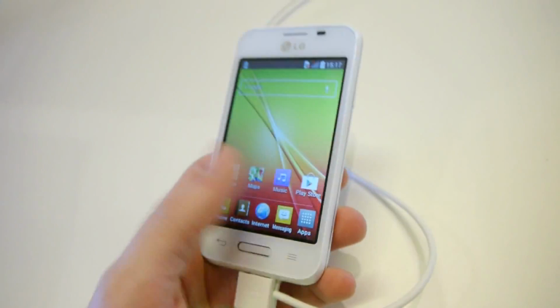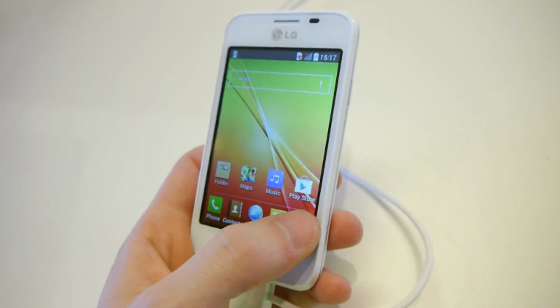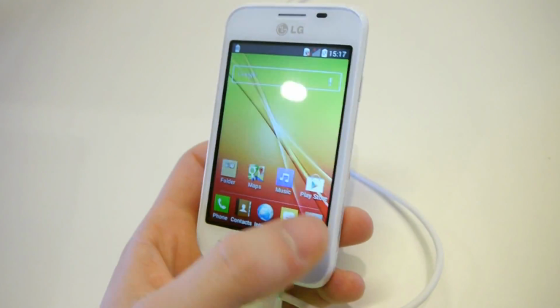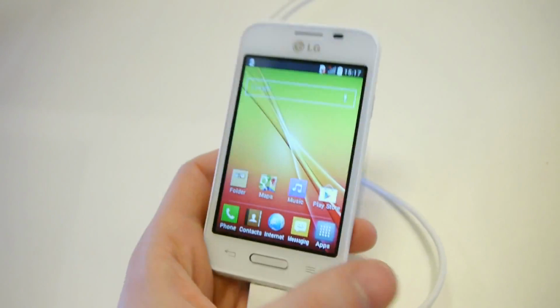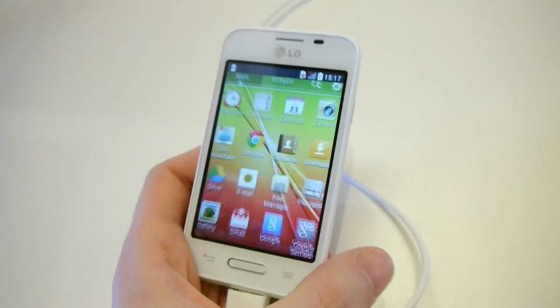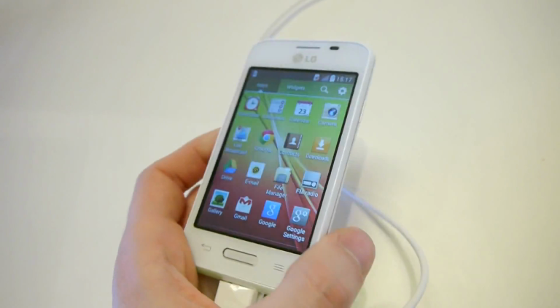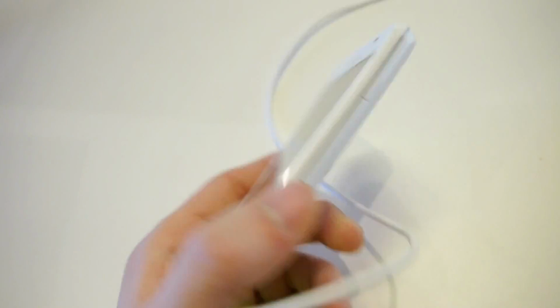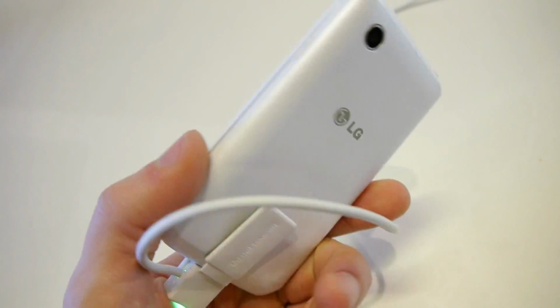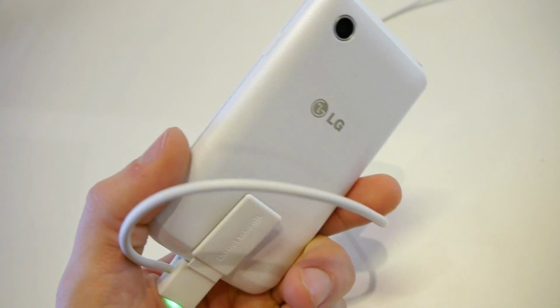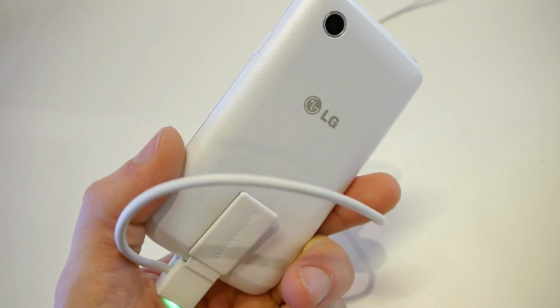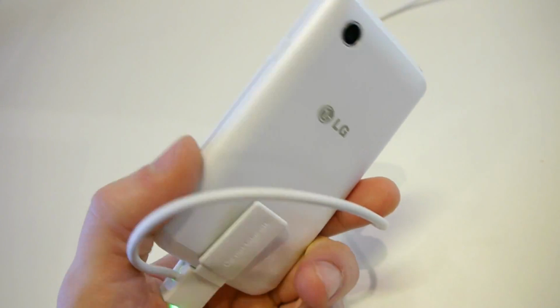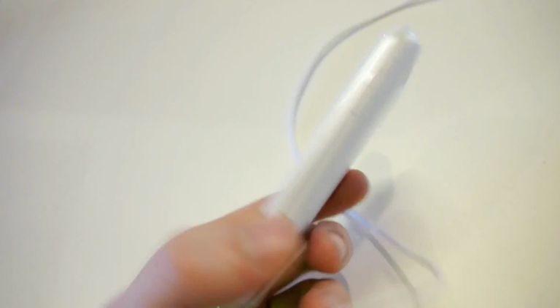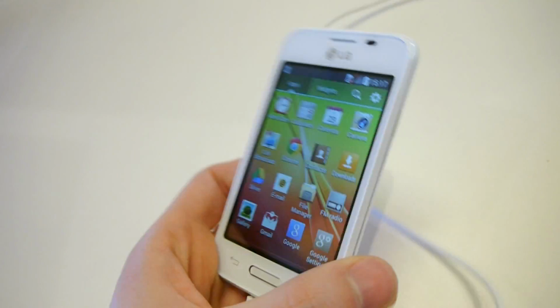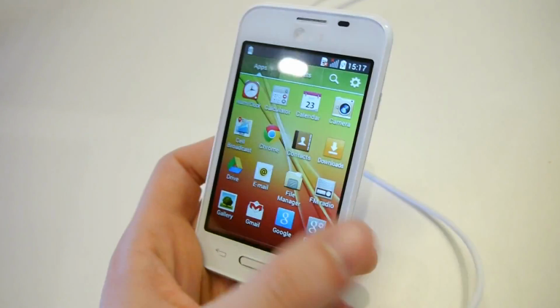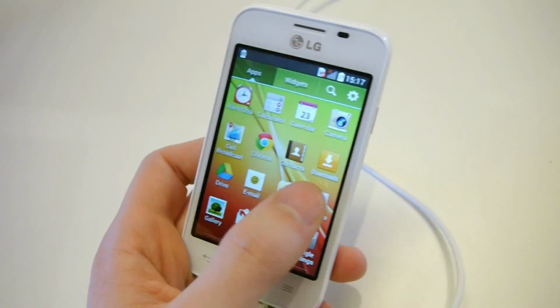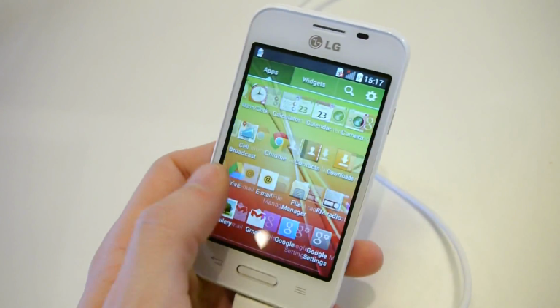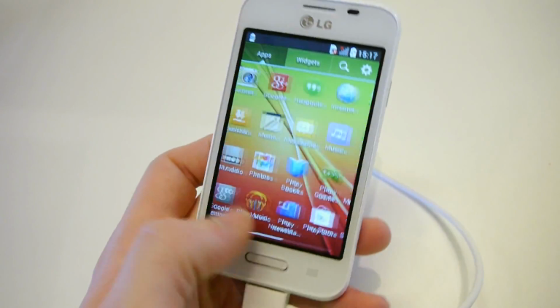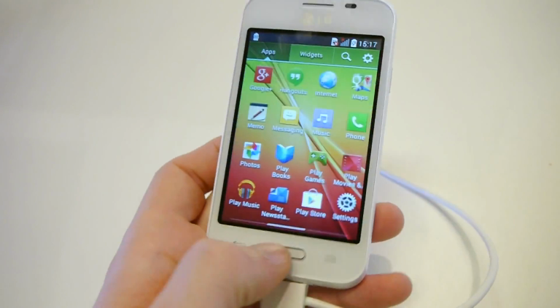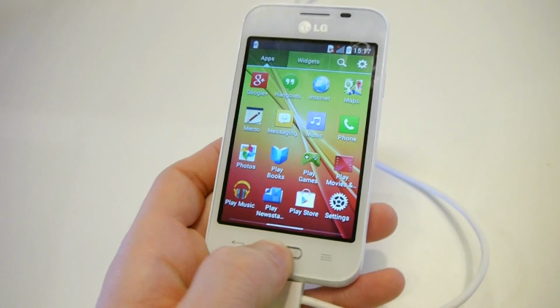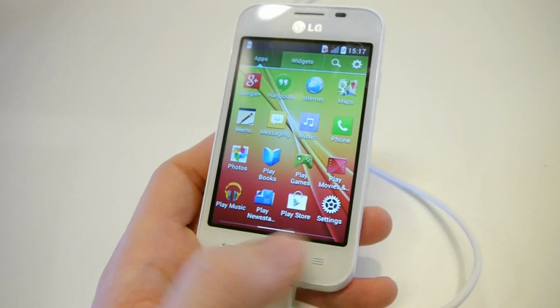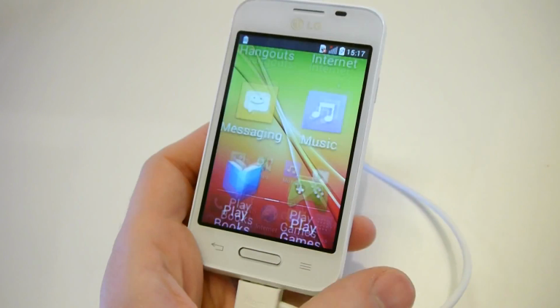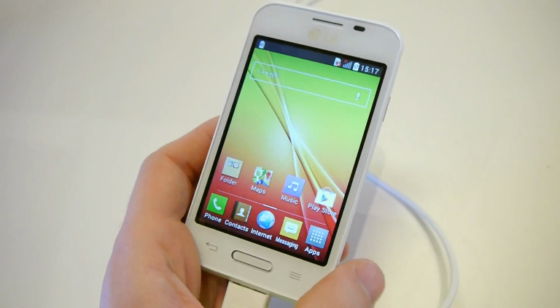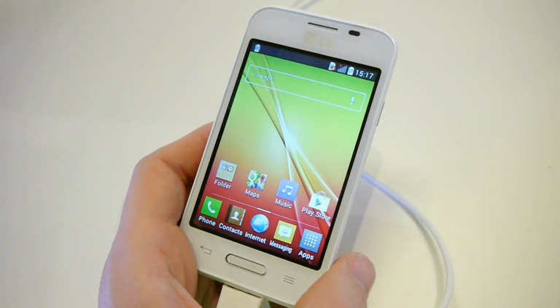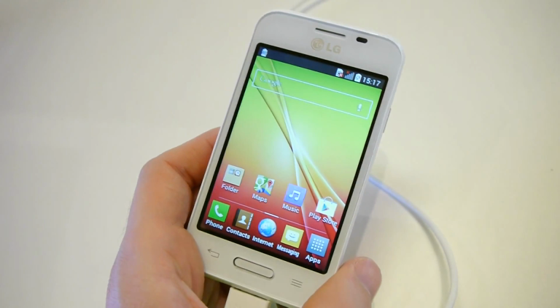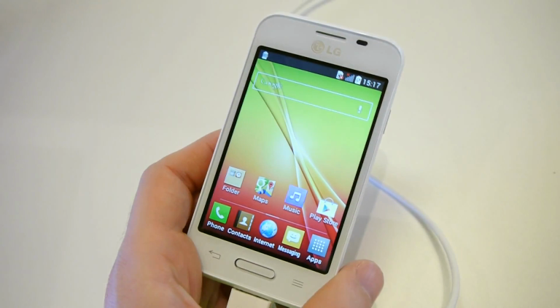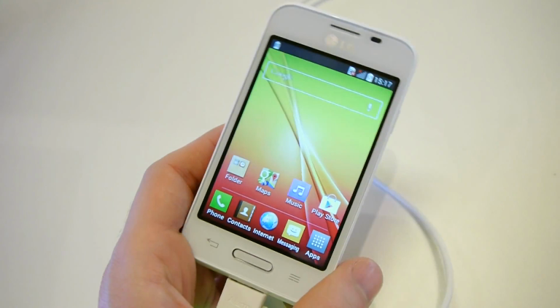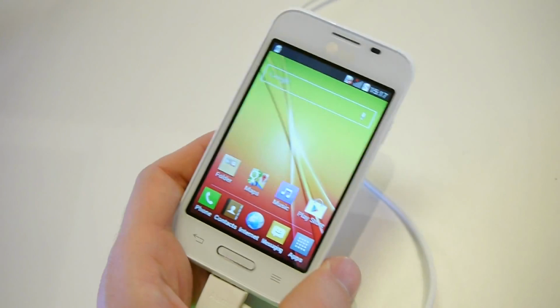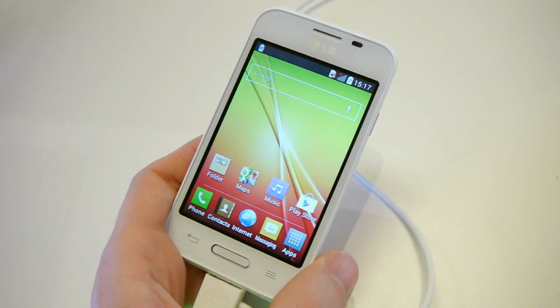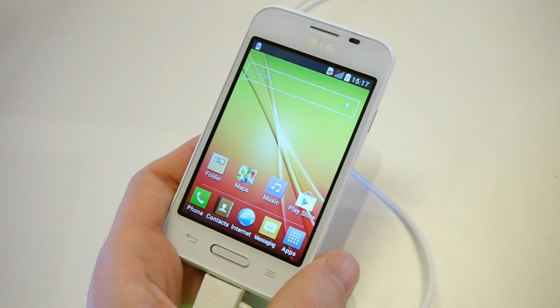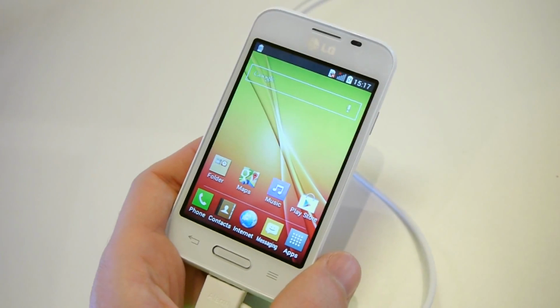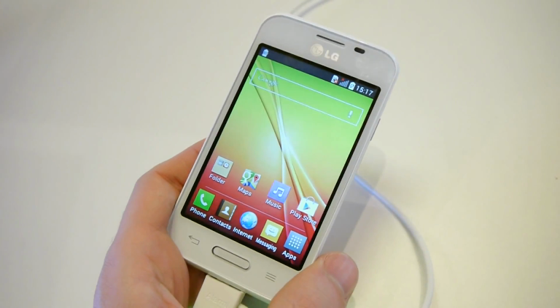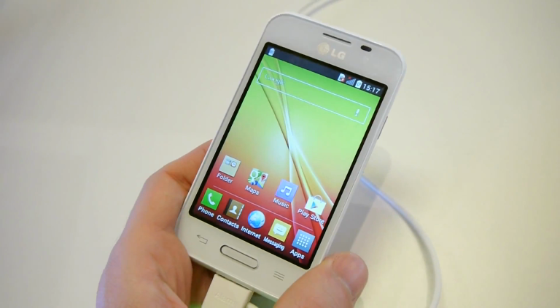So if you'd like to learn more about this nice little handset, just check us out at phonearena.com.